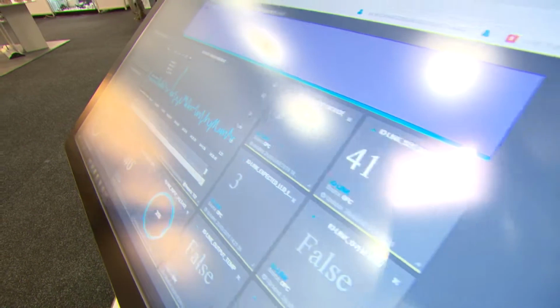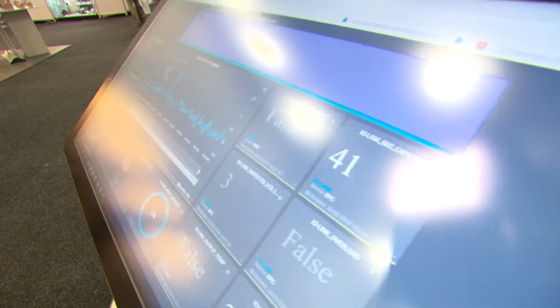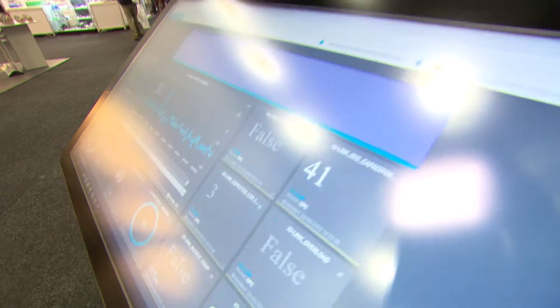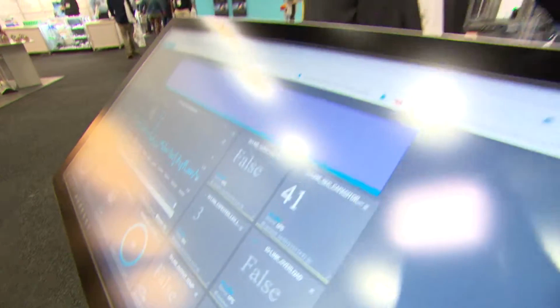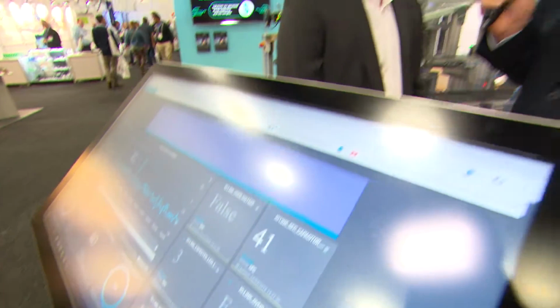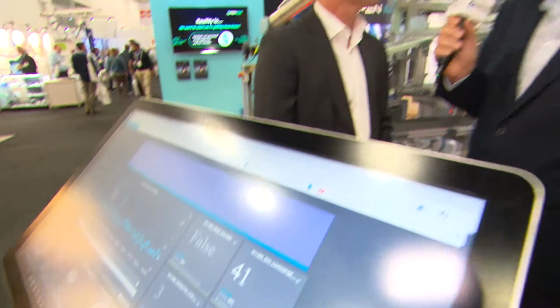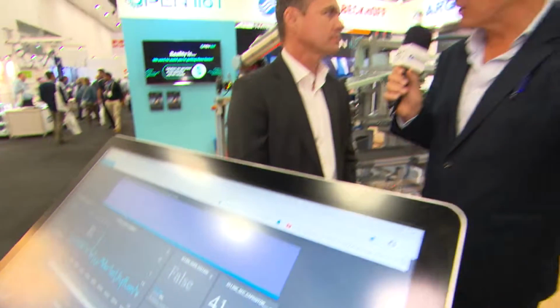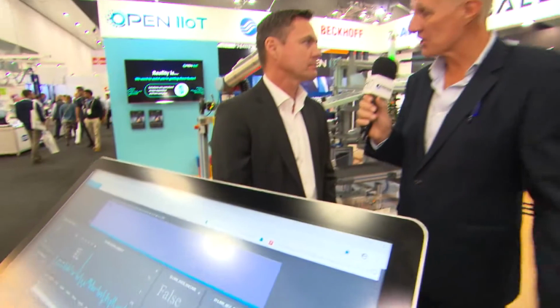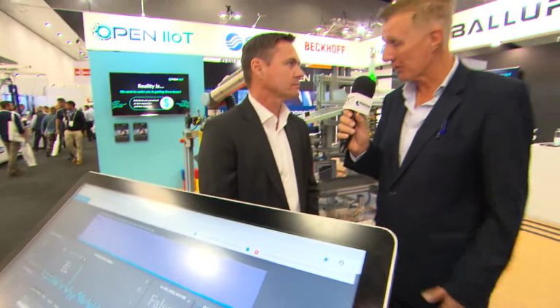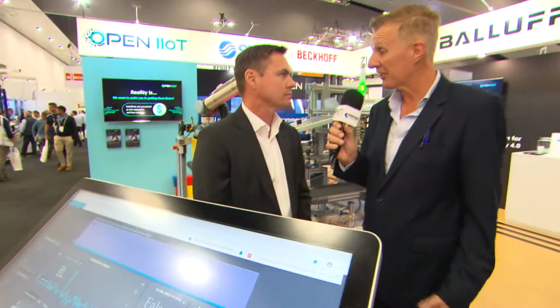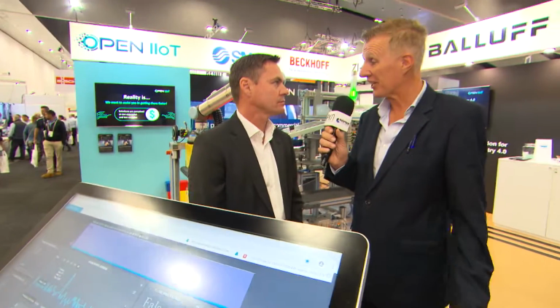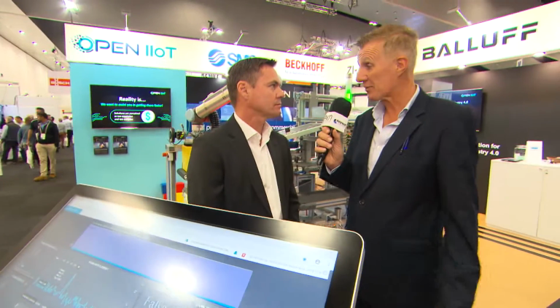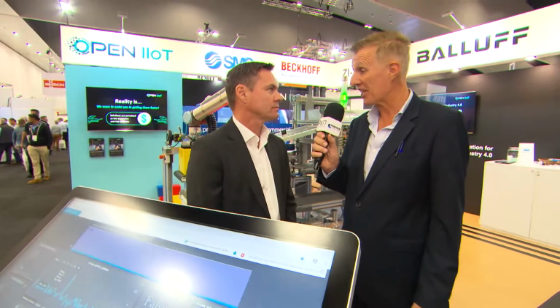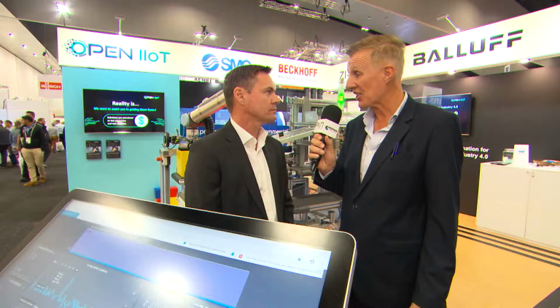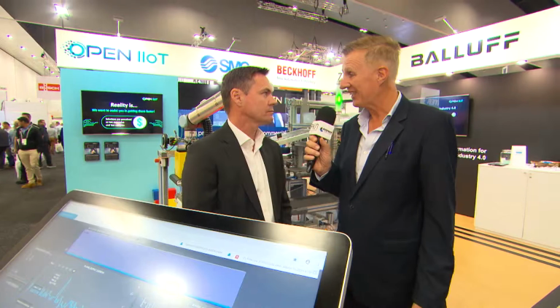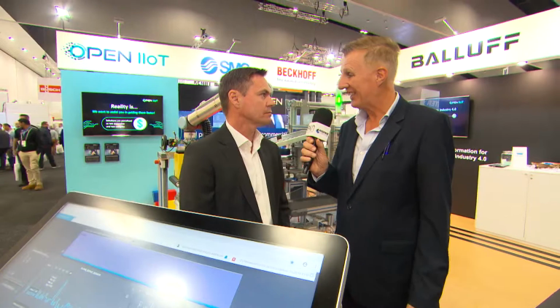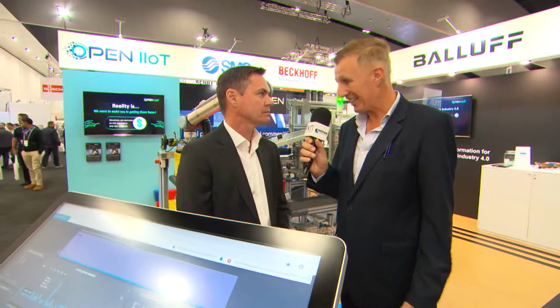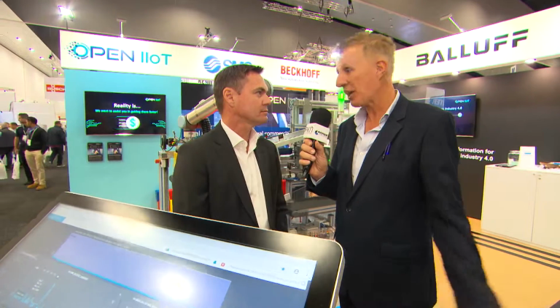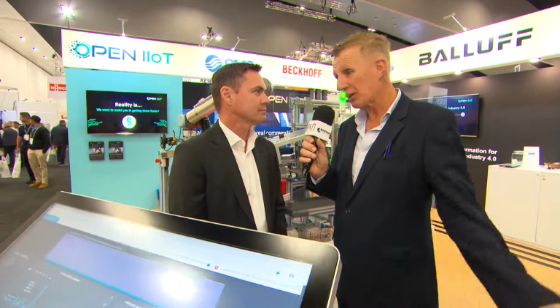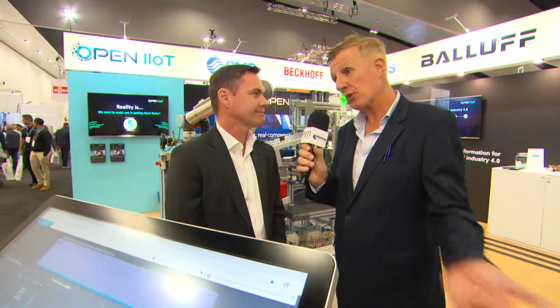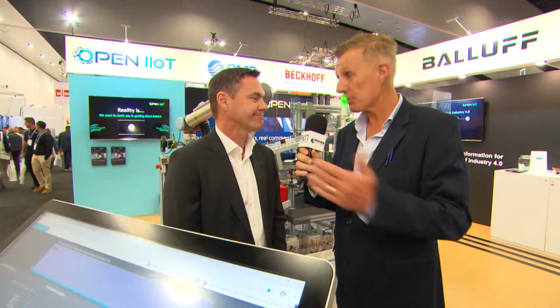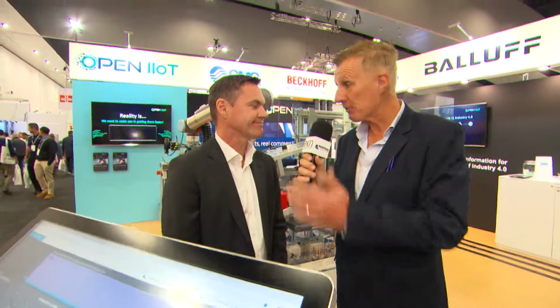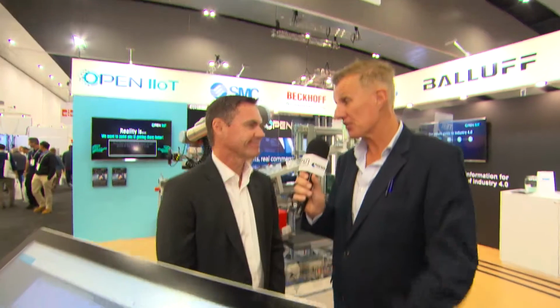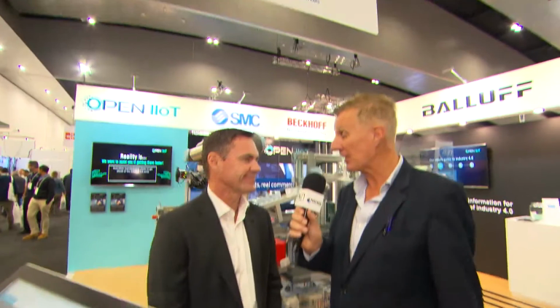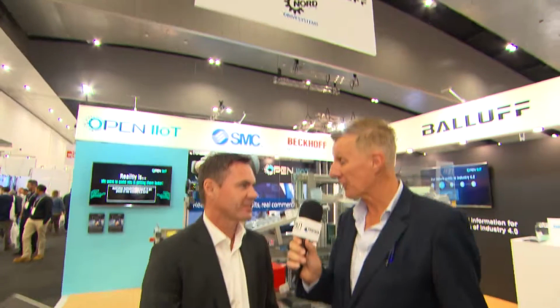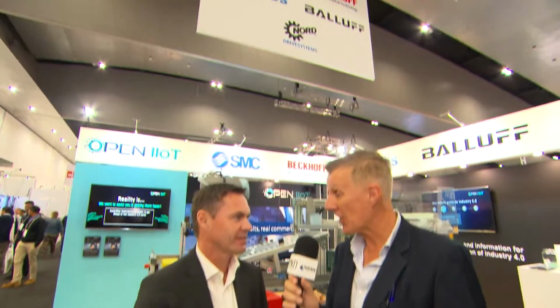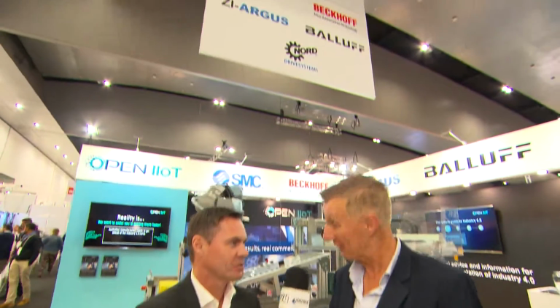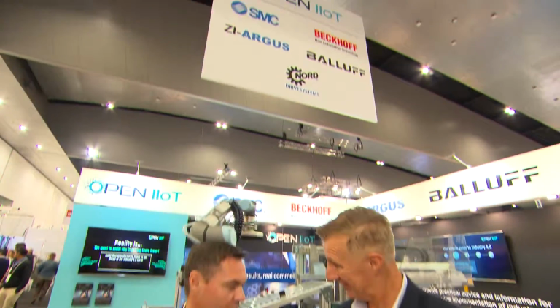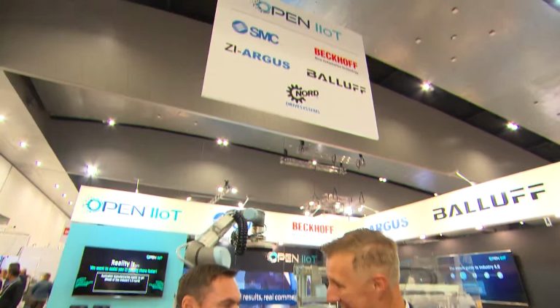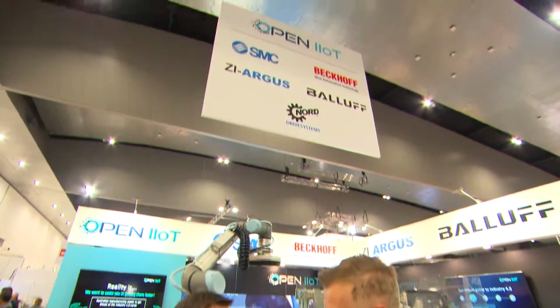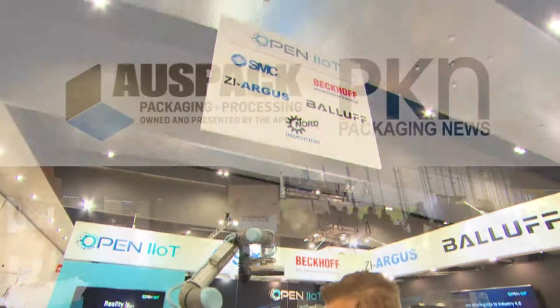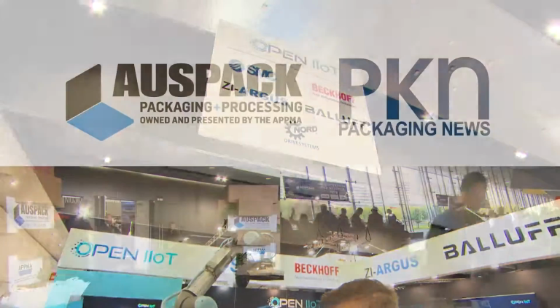Fantastic, Jason. Thanks so much — that's been a really good explanation, and I look forward to people seeing you on the show. Thank you.